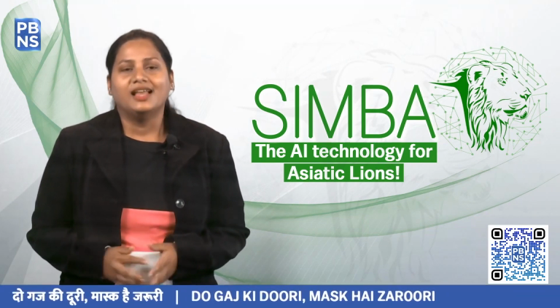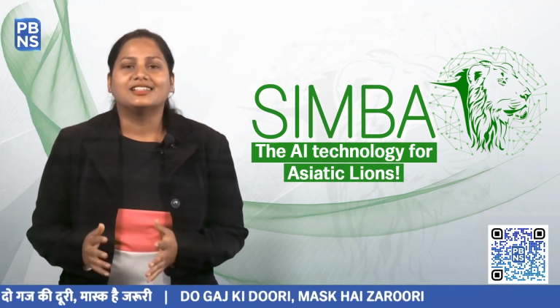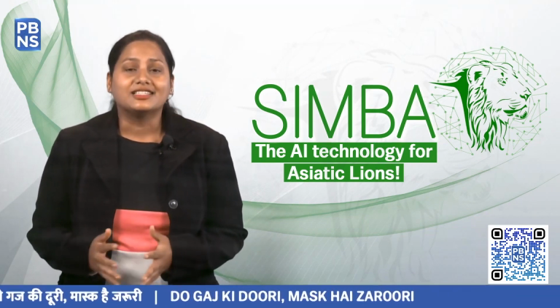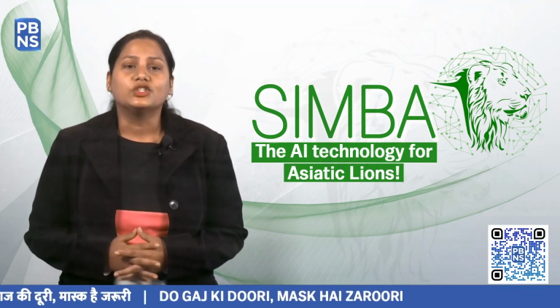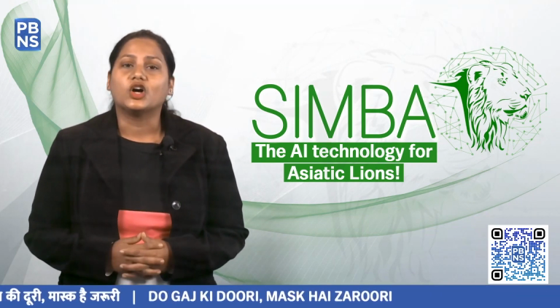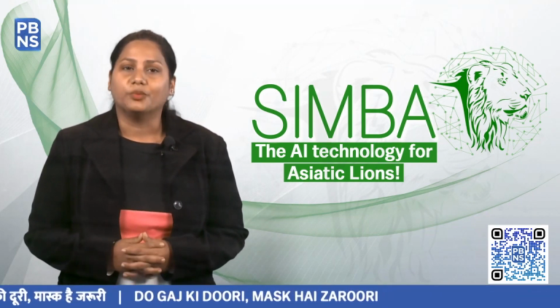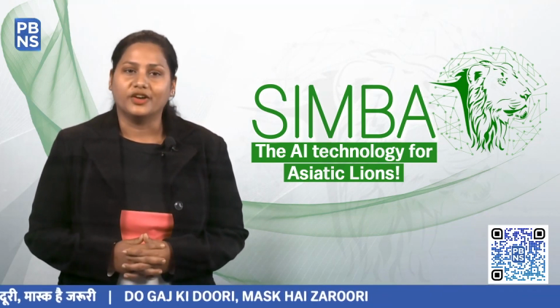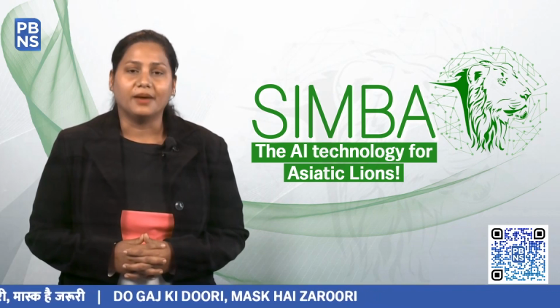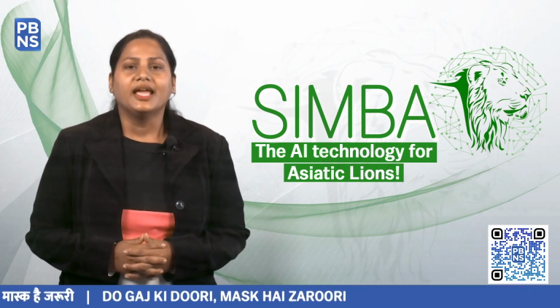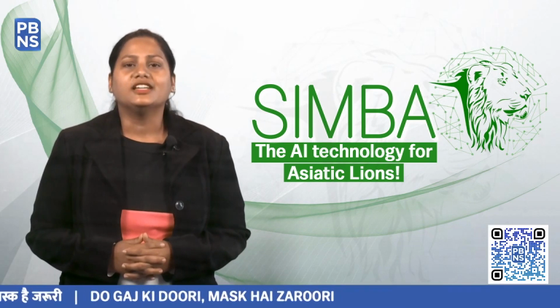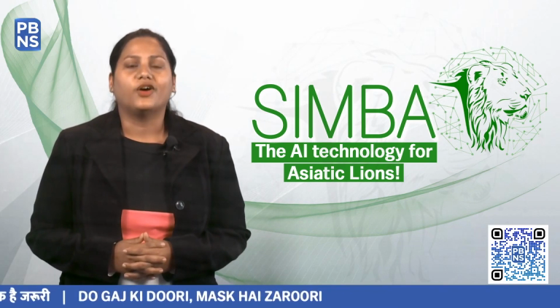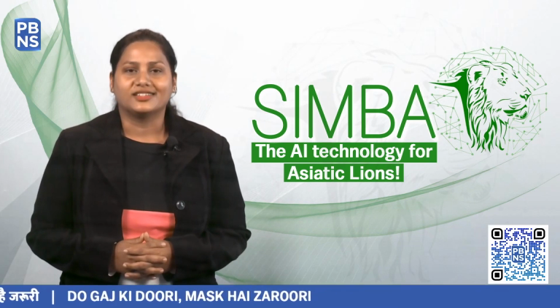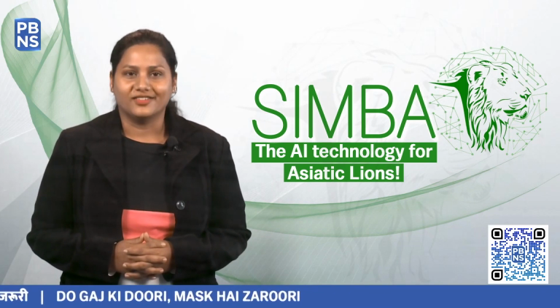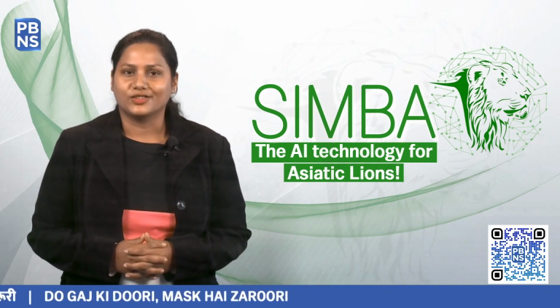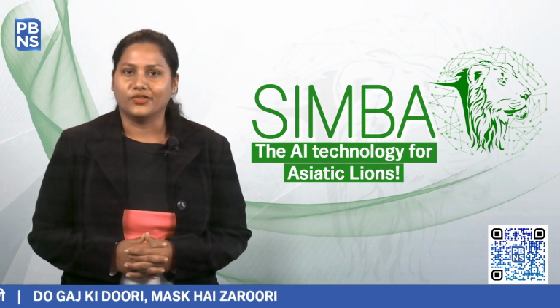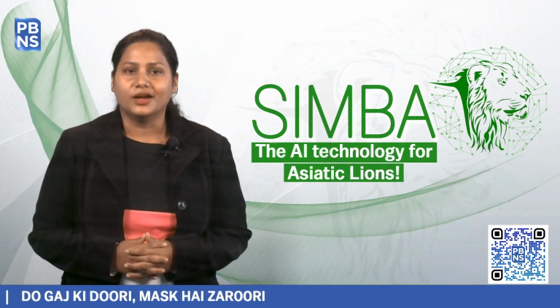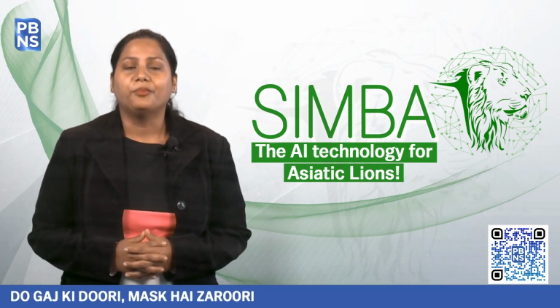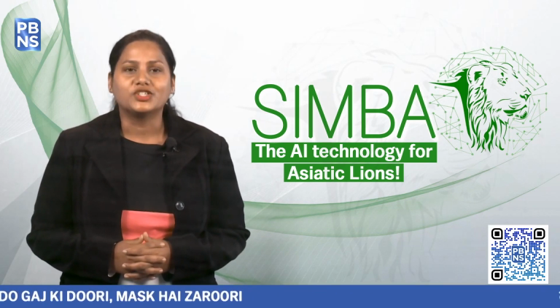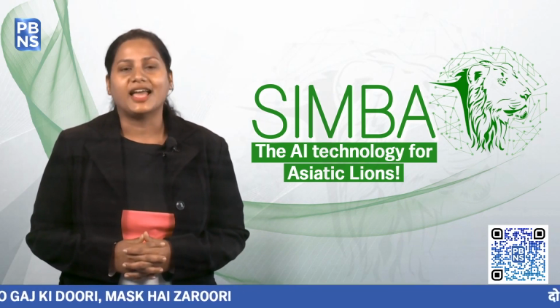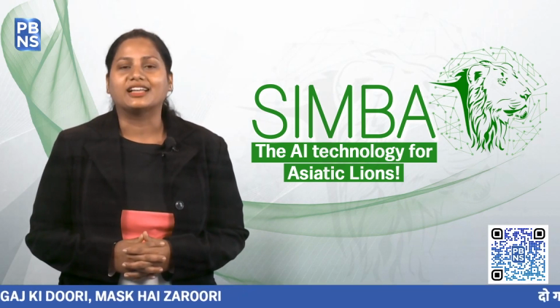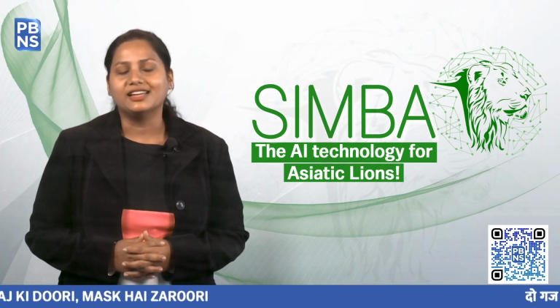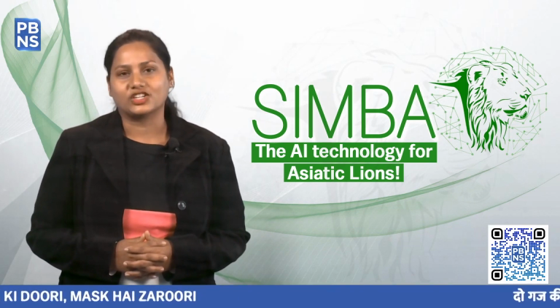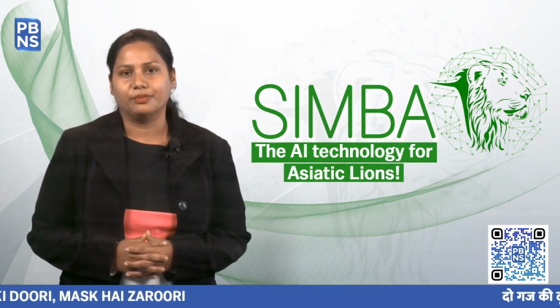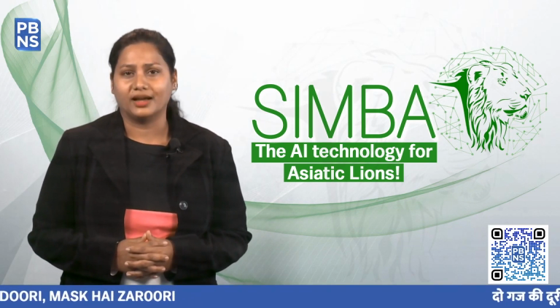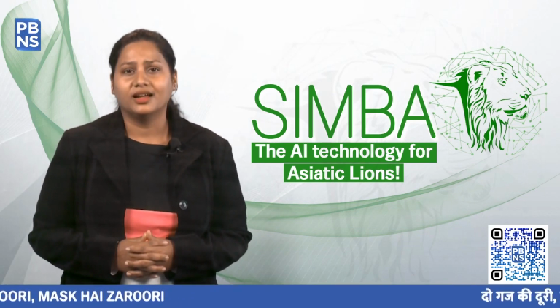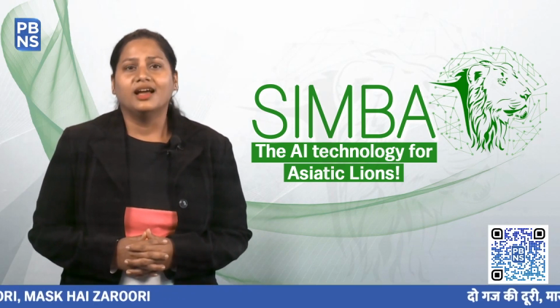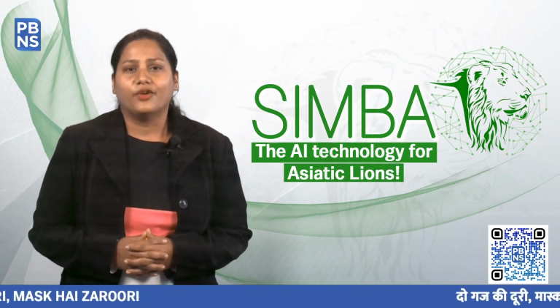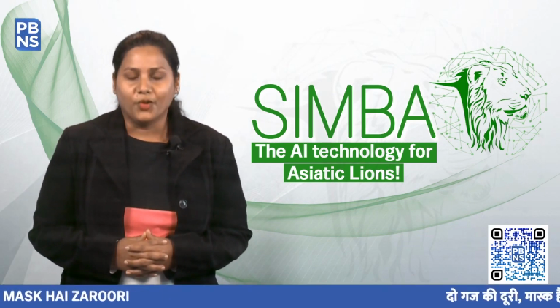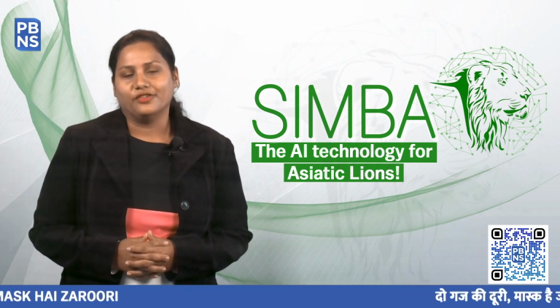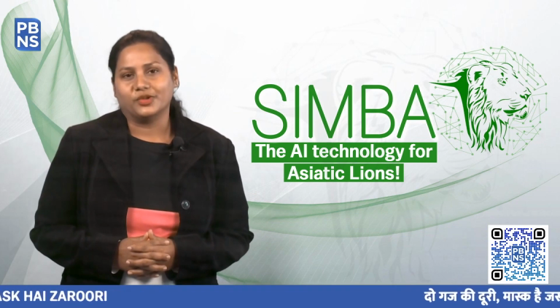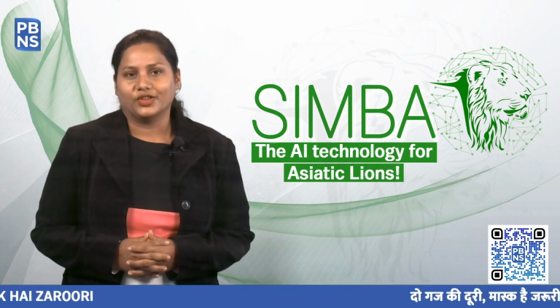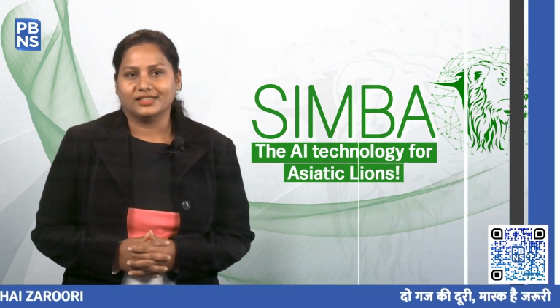Let's listen to Dr. Mohan Ram, Indian Forest Services officer posted at Gir National Park, for more information on this.